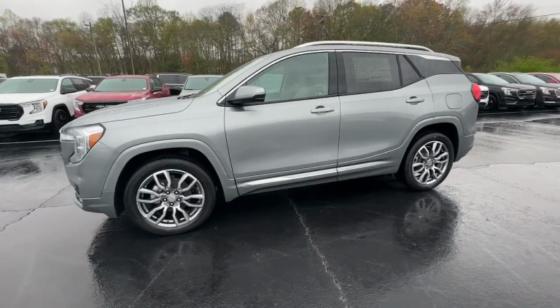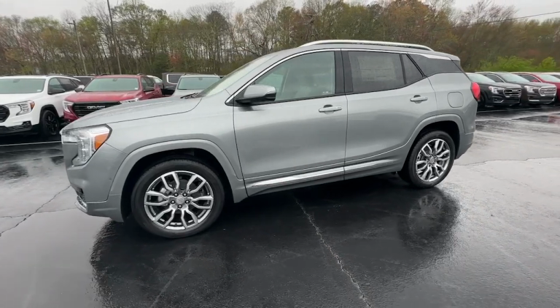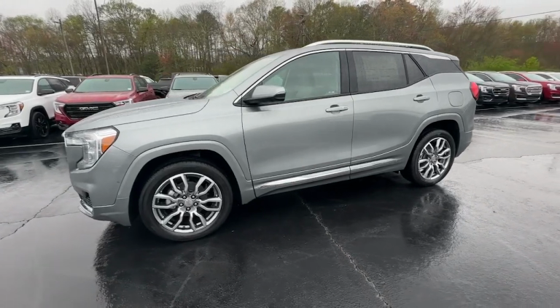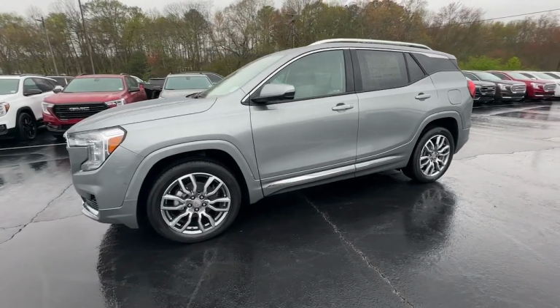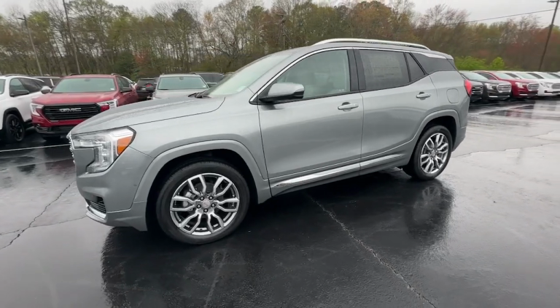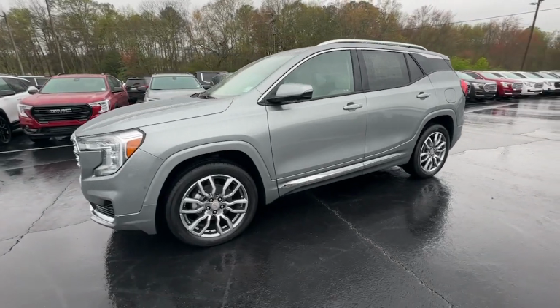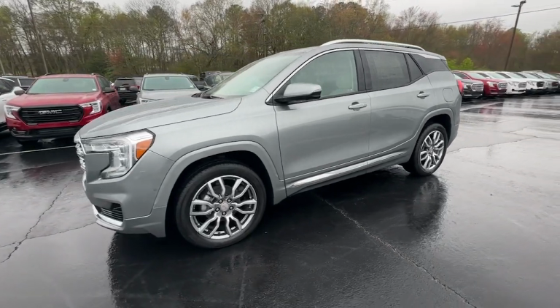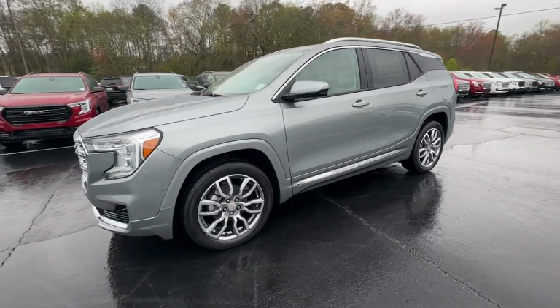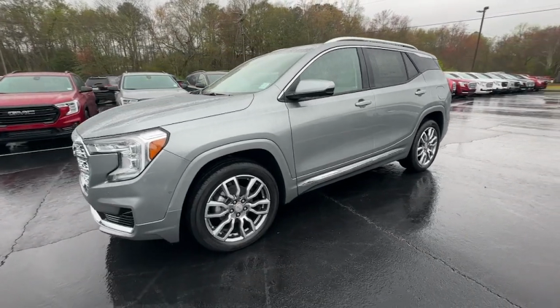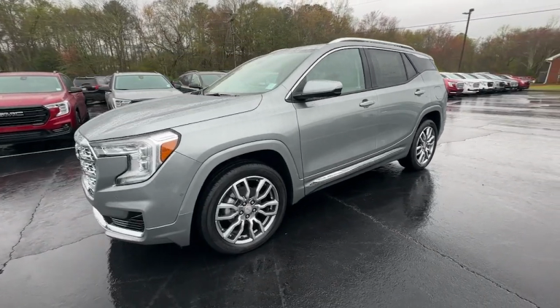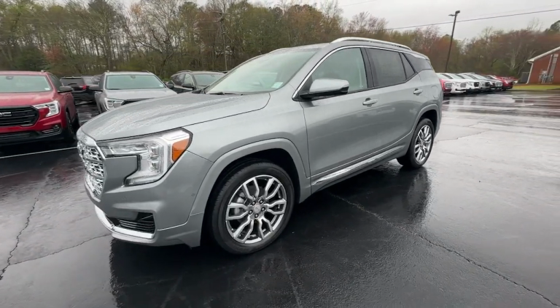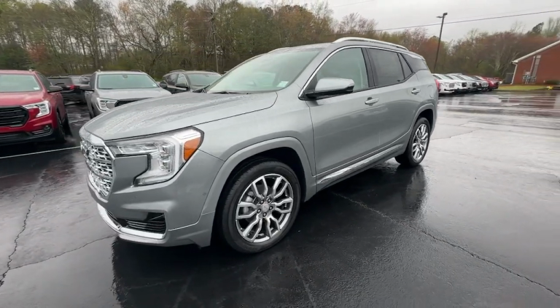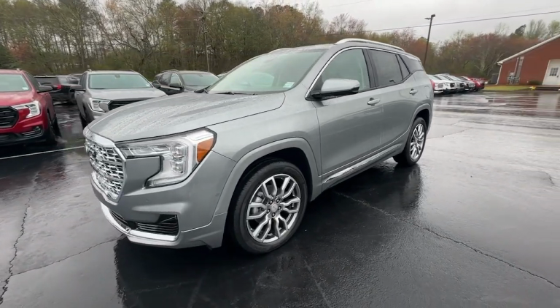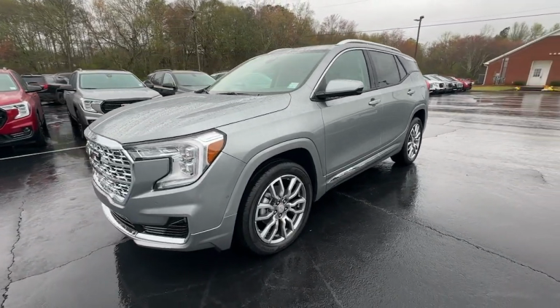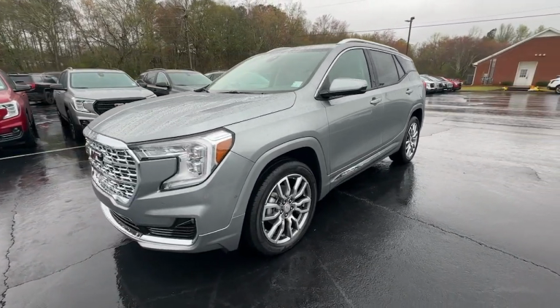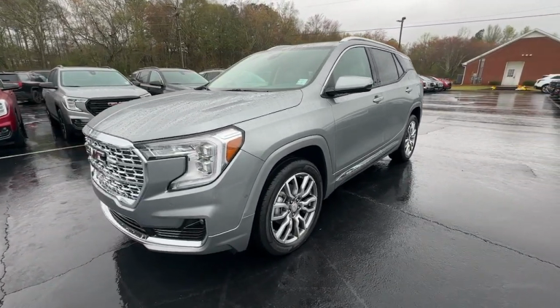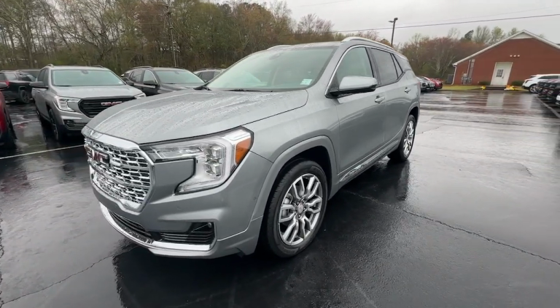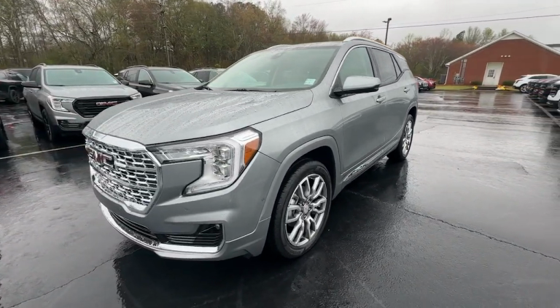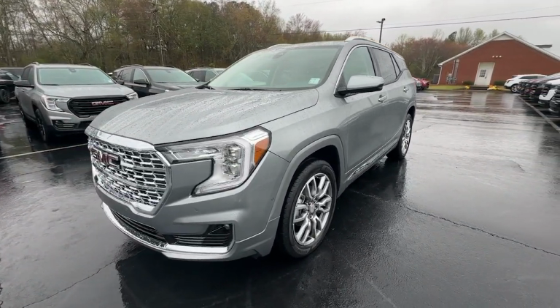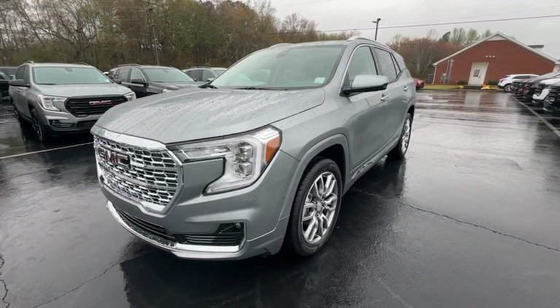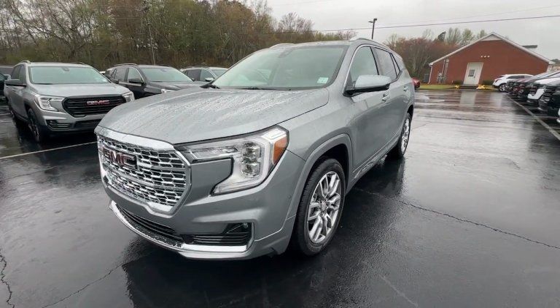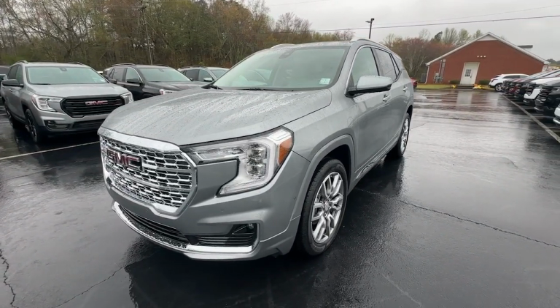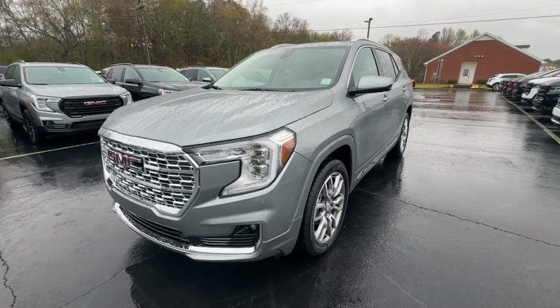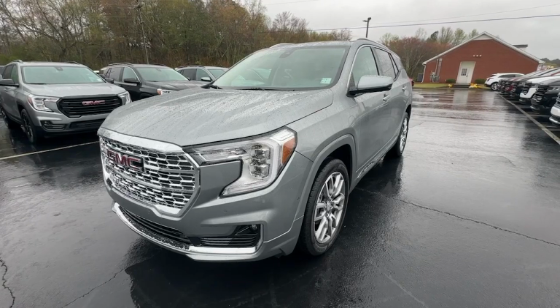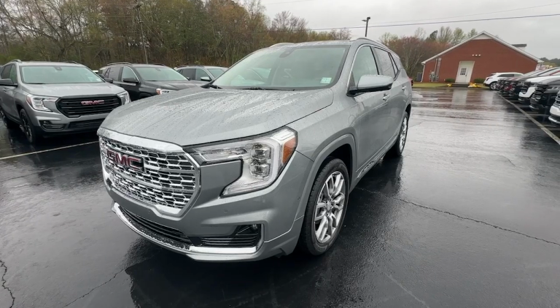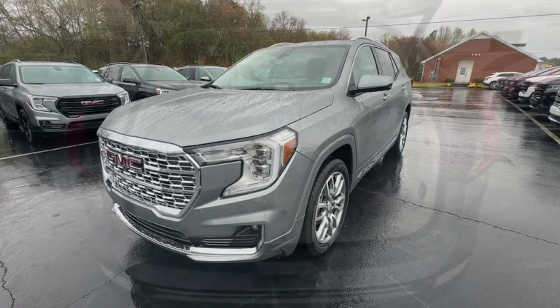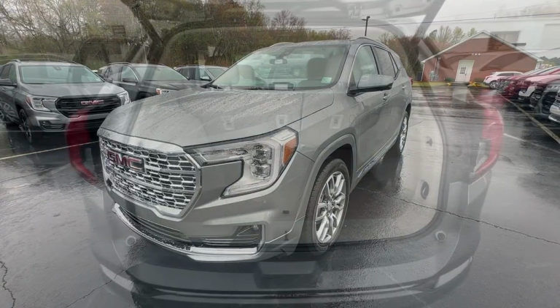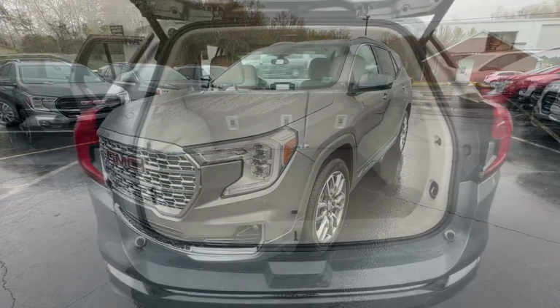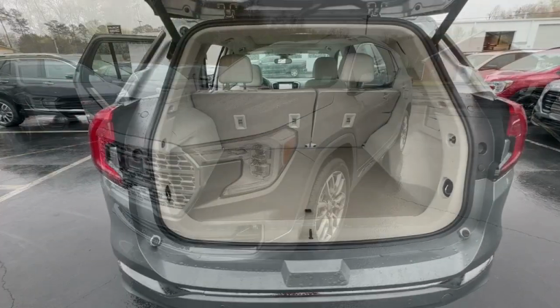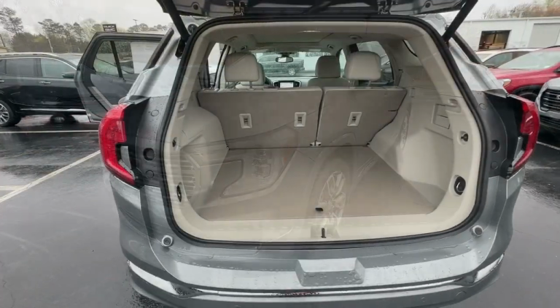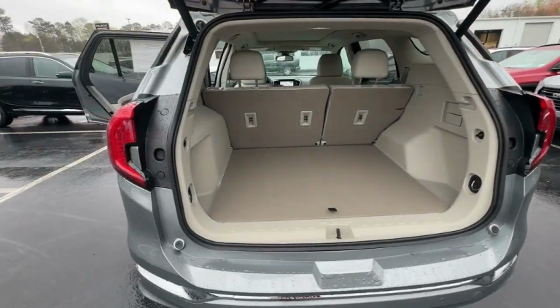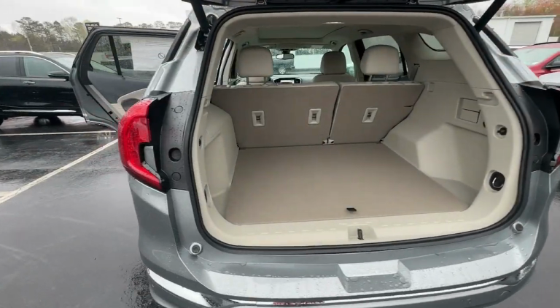Keyless entry, fog lamps, heated mirrors, premium sound system, and adaptive cruise control.